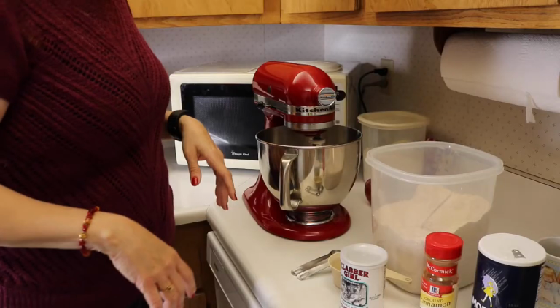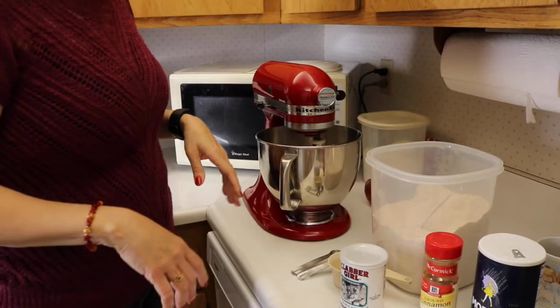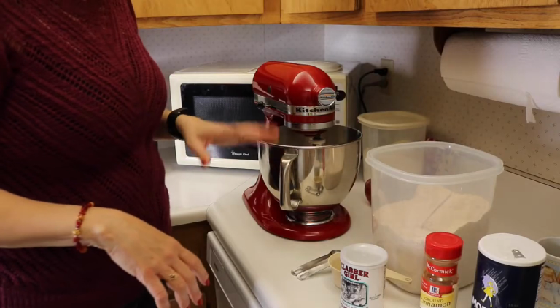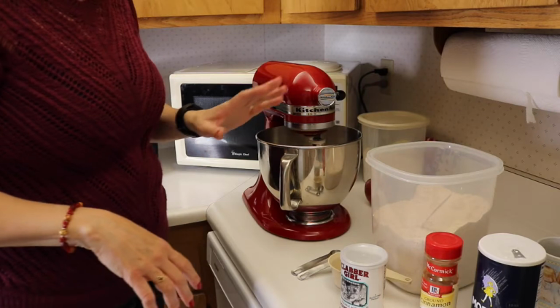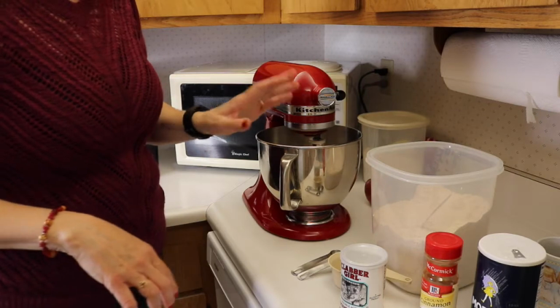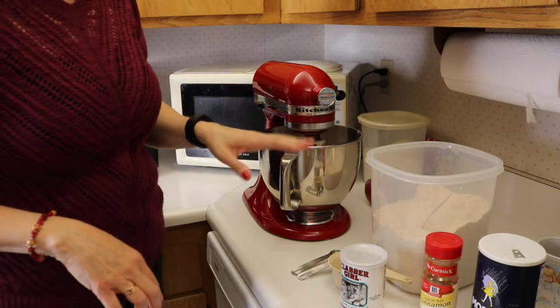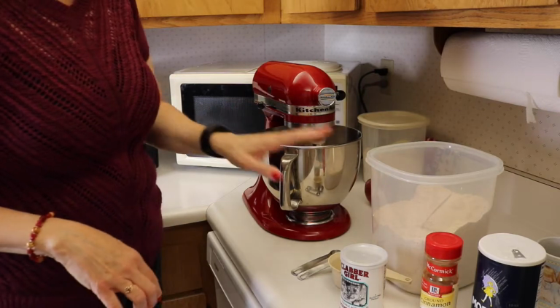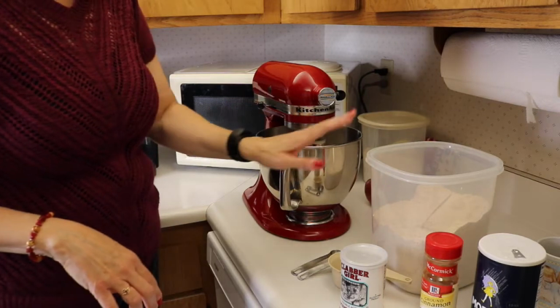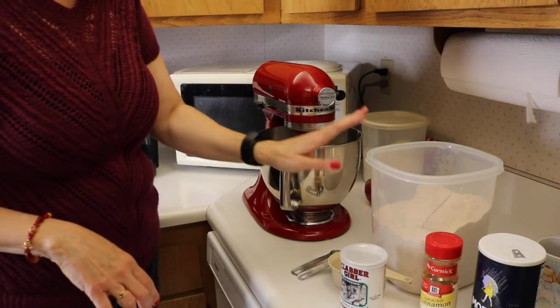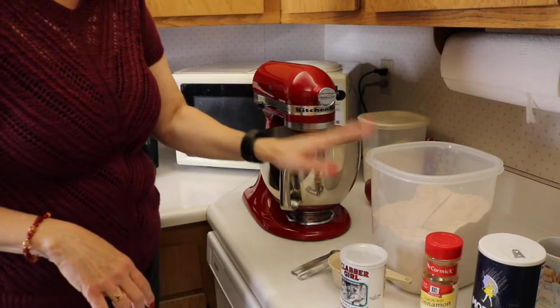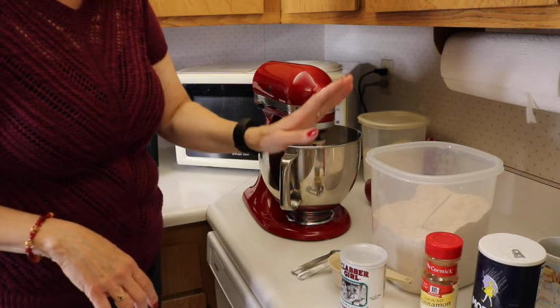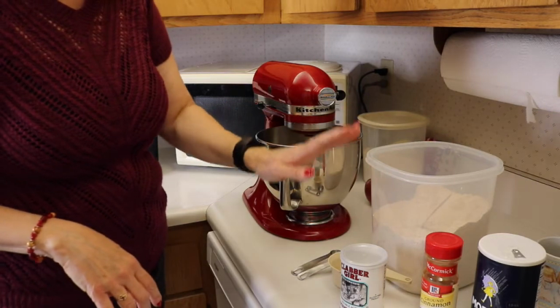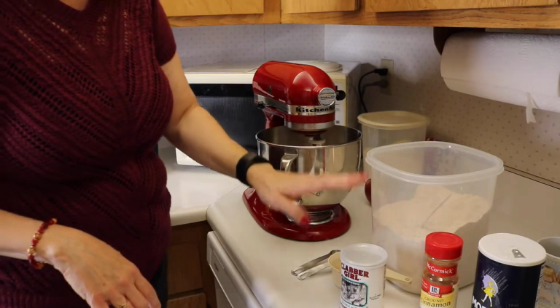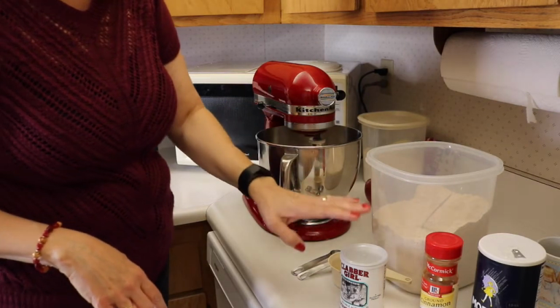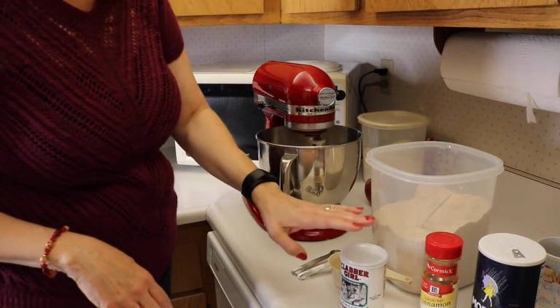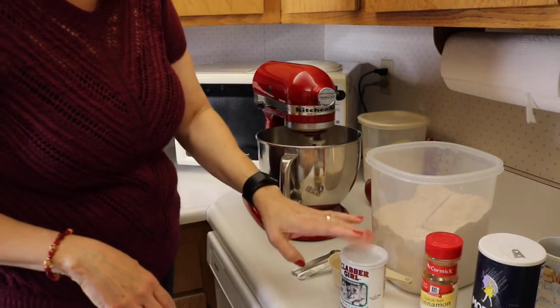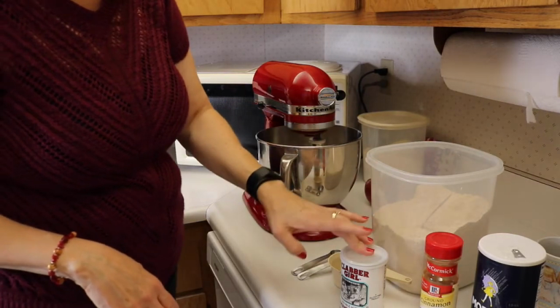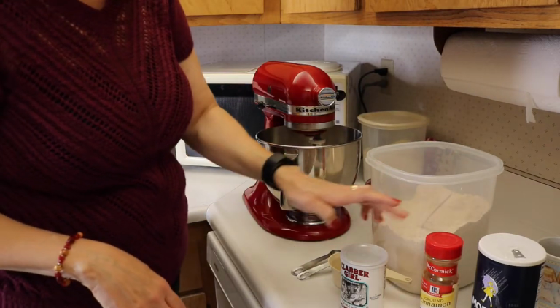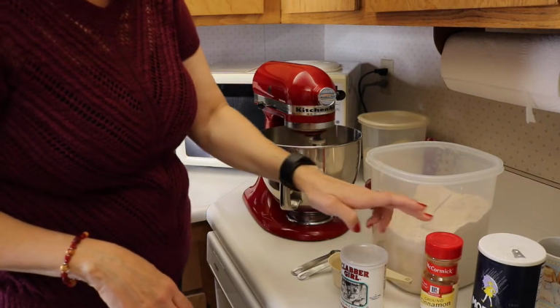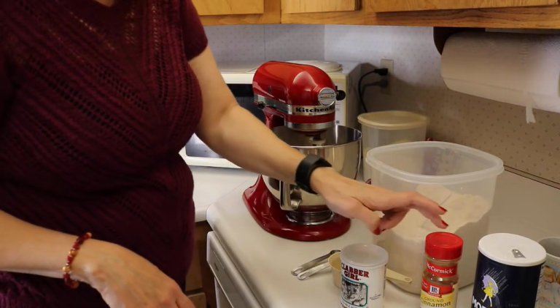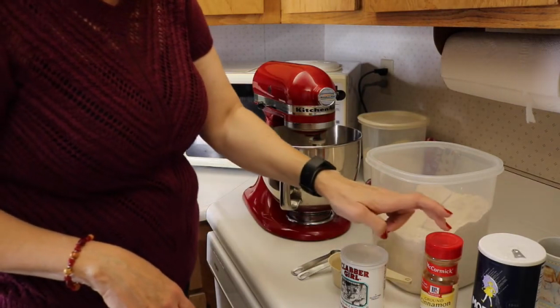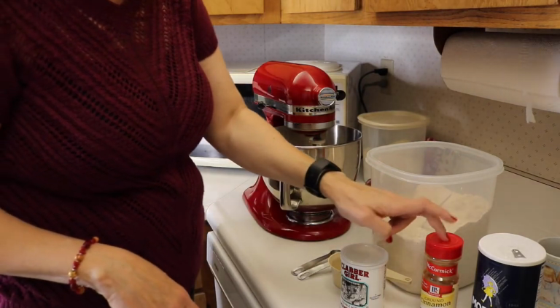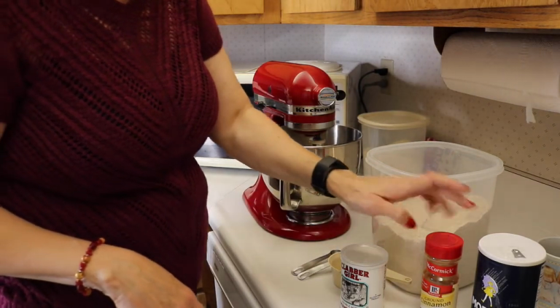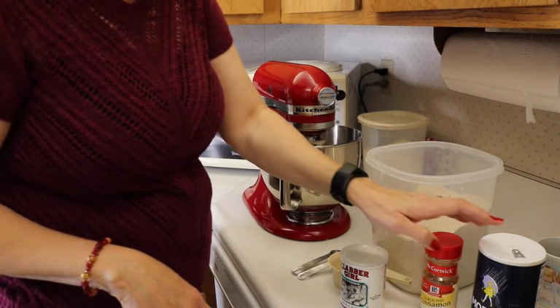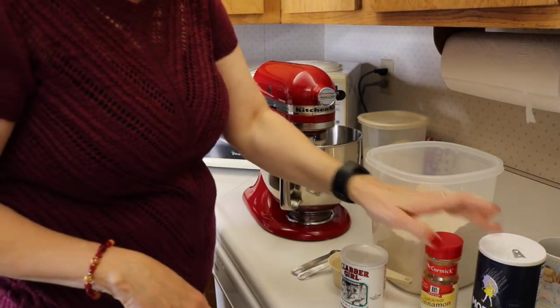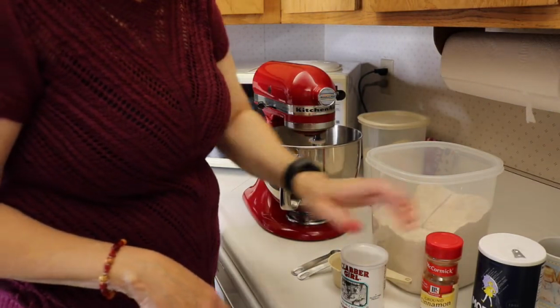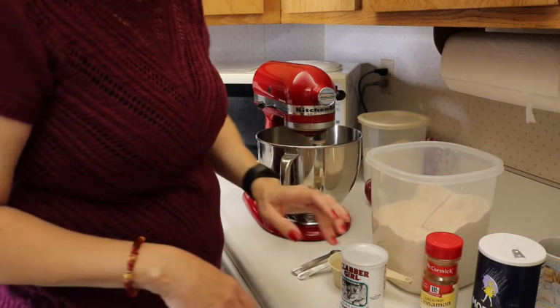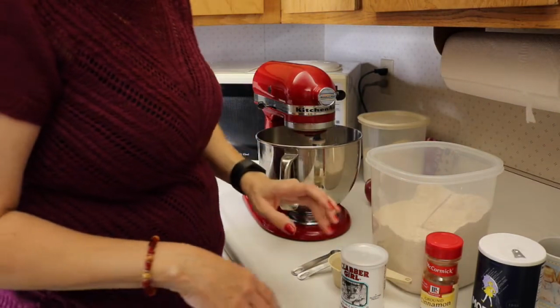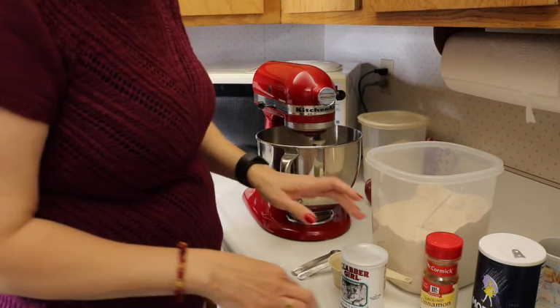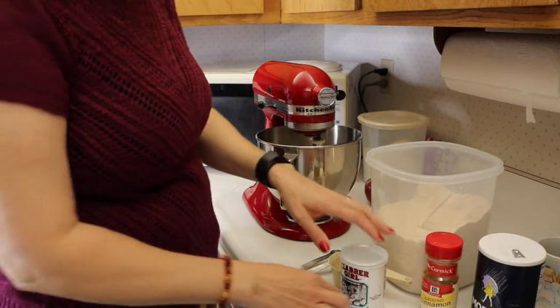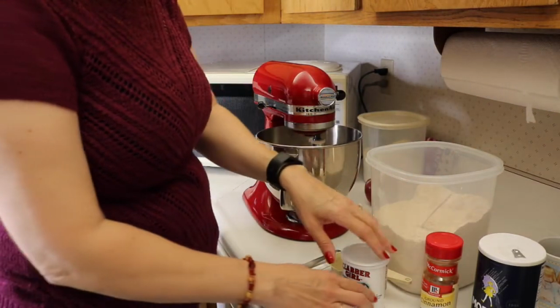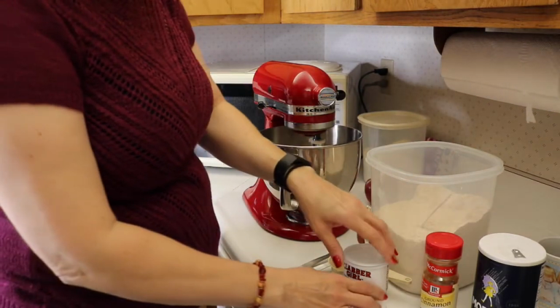We will now add in our half a cup of flour, a tablespoon of baking powder, half a teaspoon of salt and cinnamon, and mix that well.